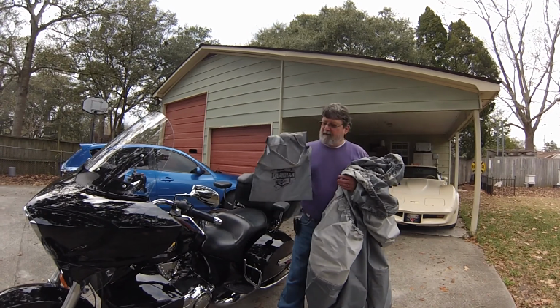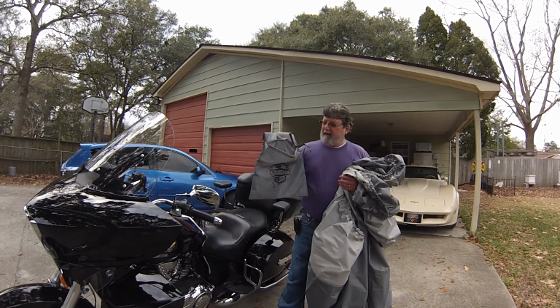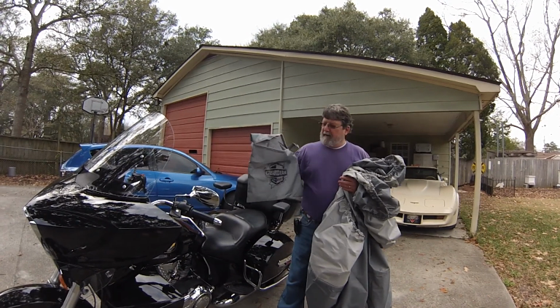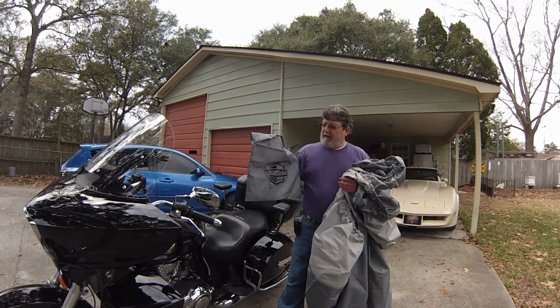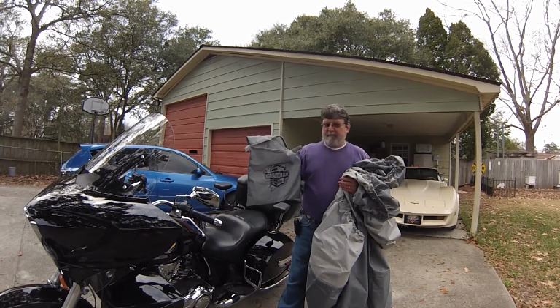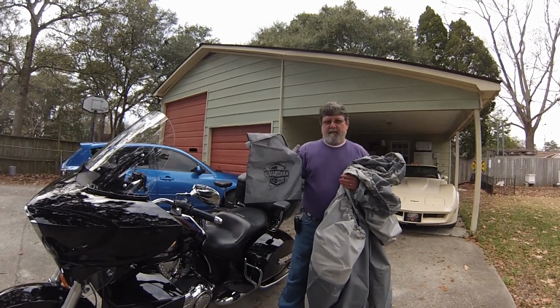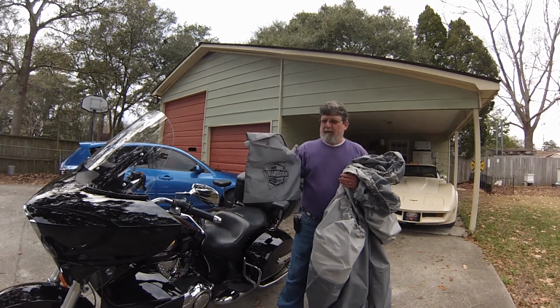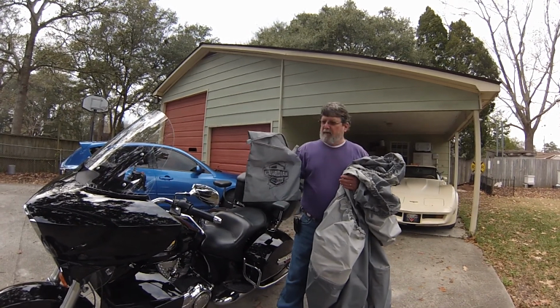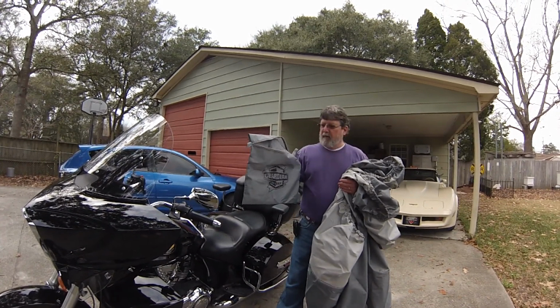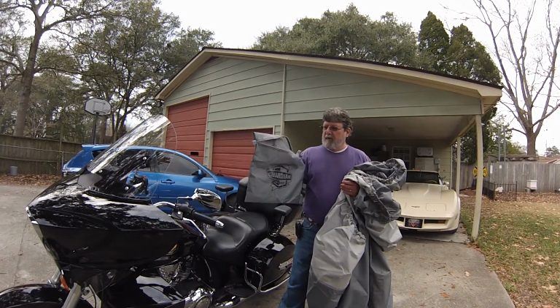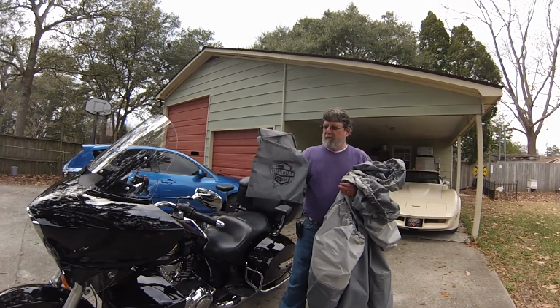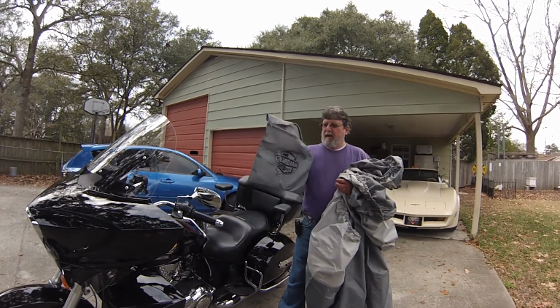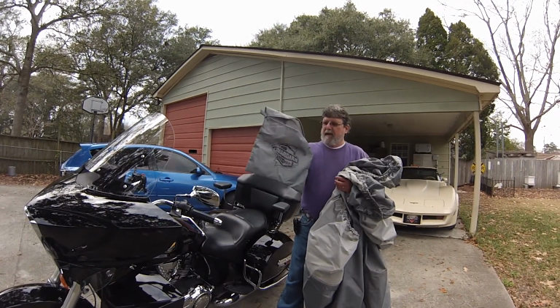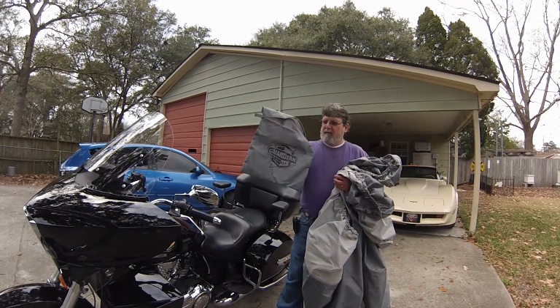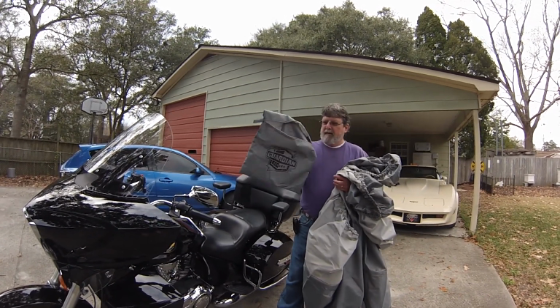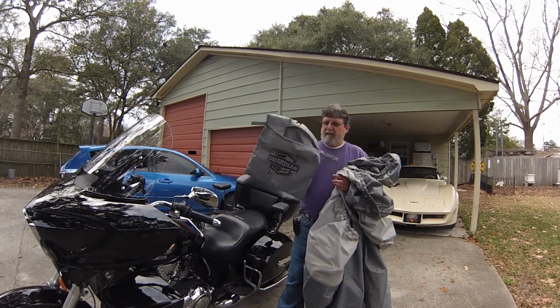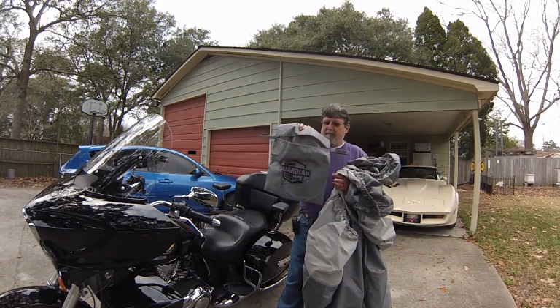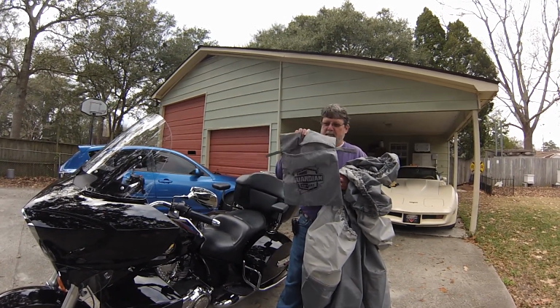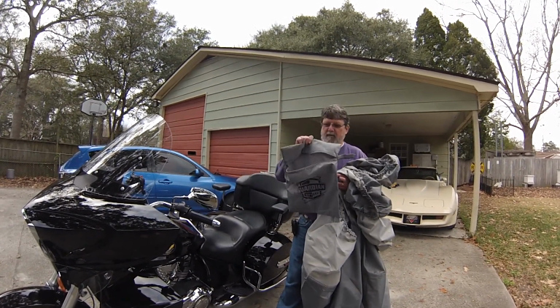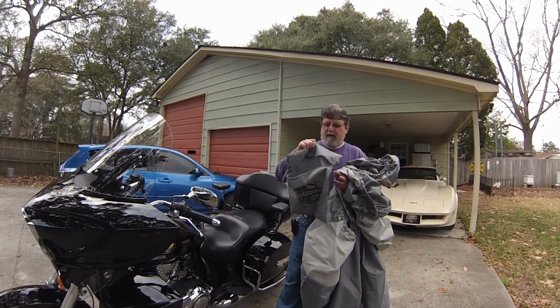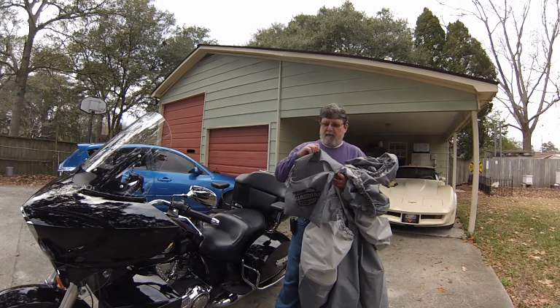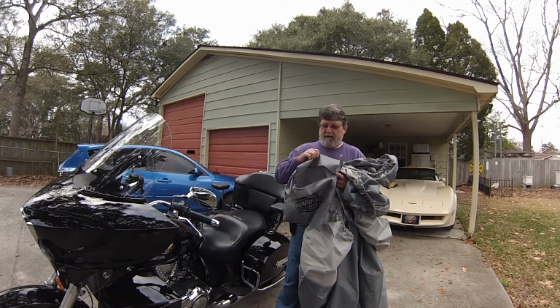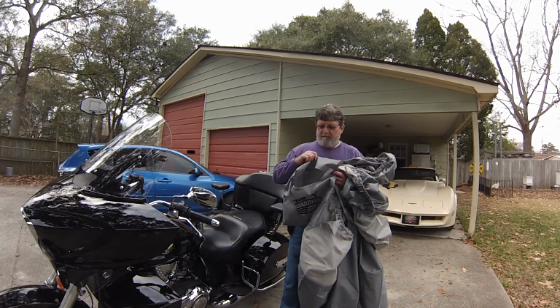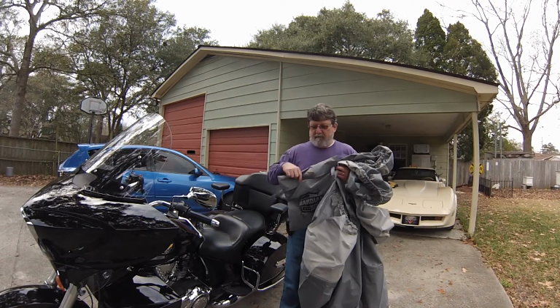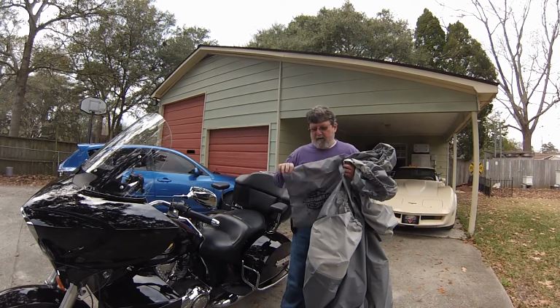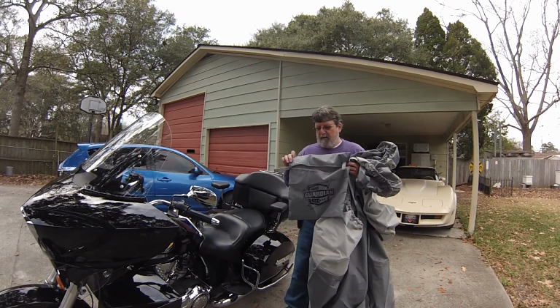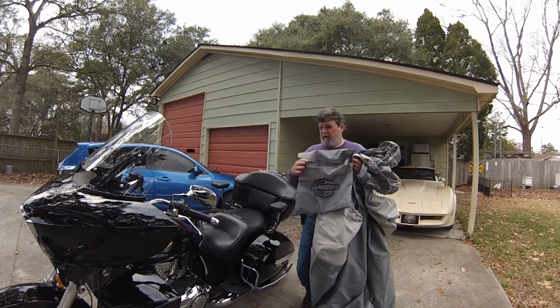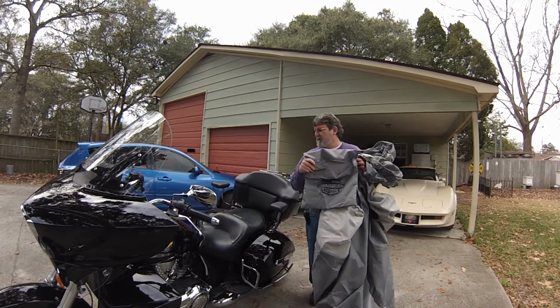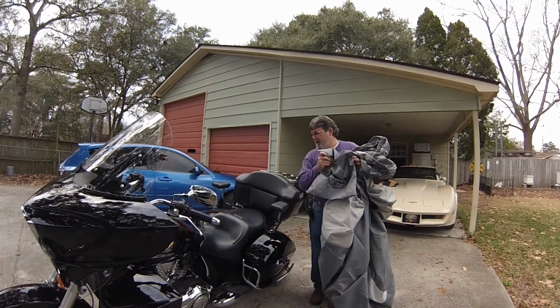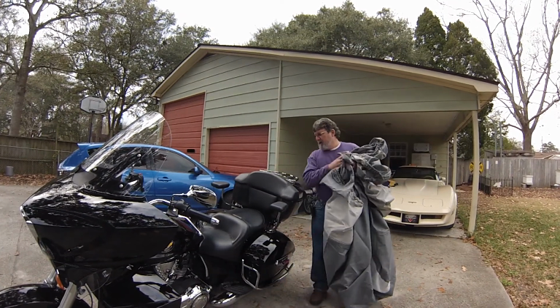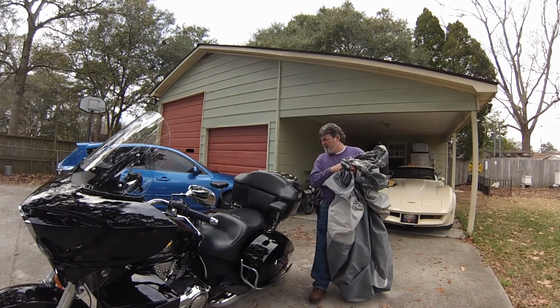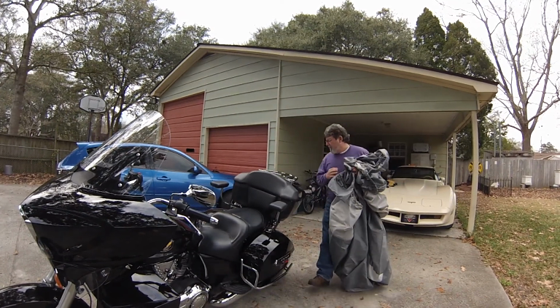It comes with a carrying case, so when you're out and about and taking it with you, I'll just put that in the trunk.